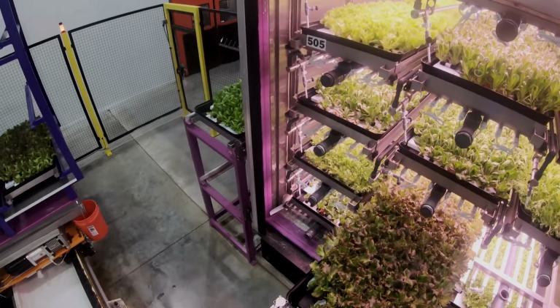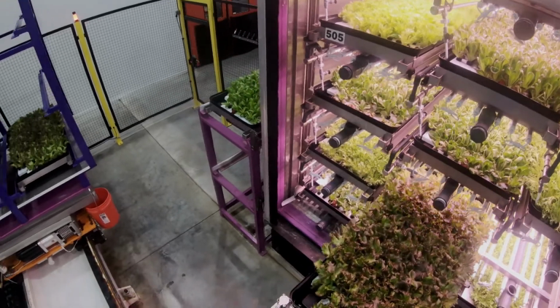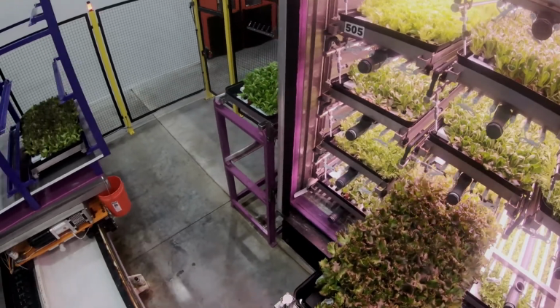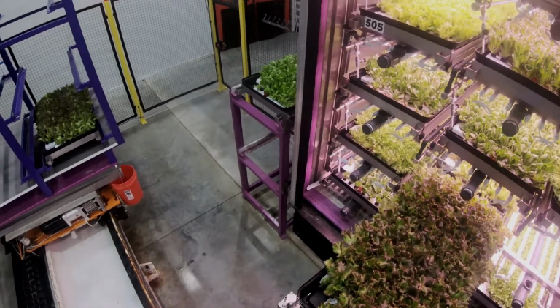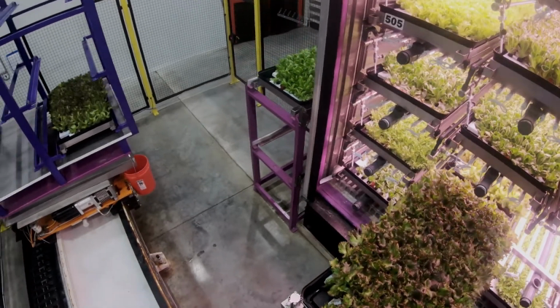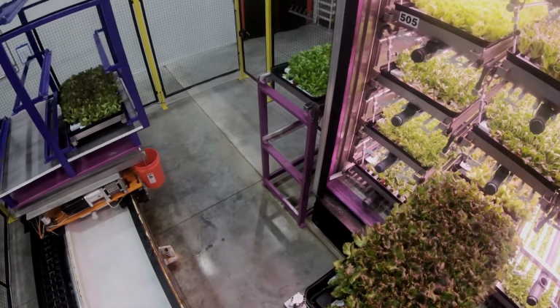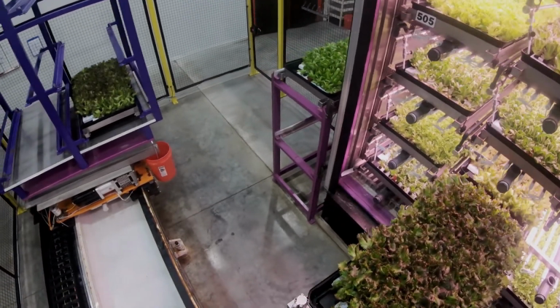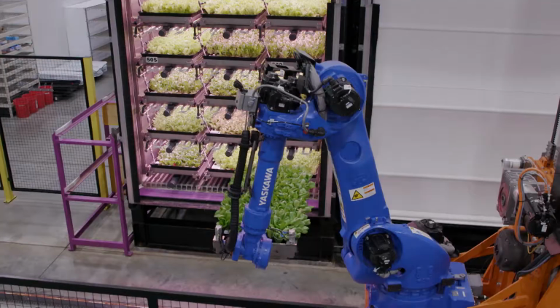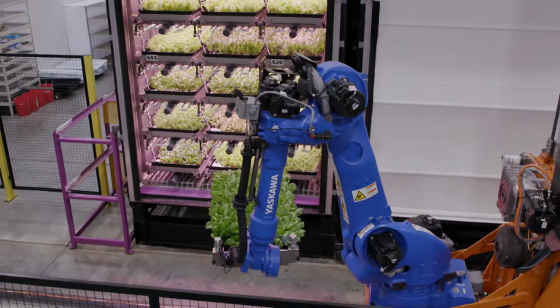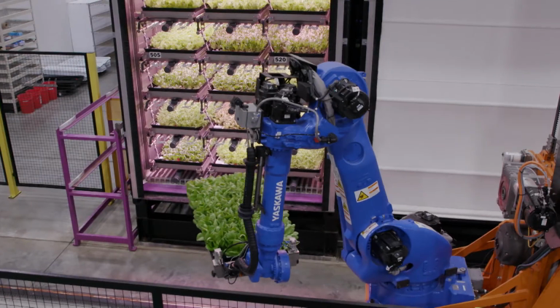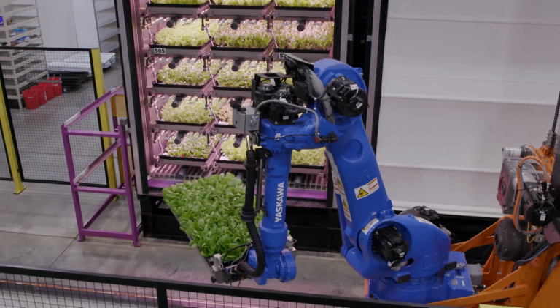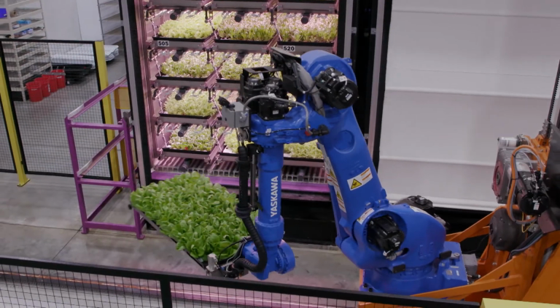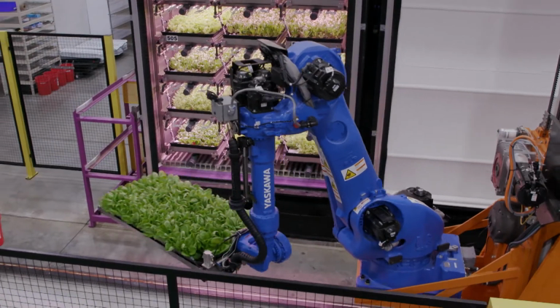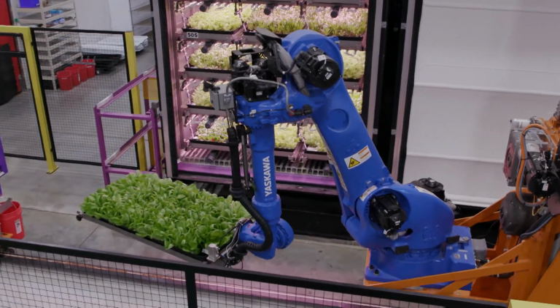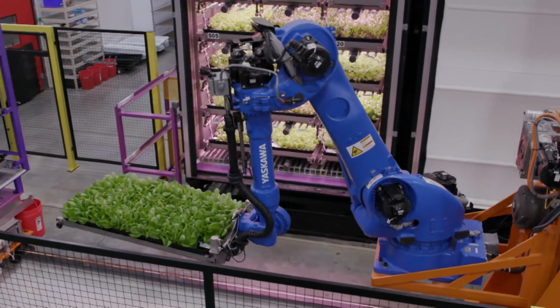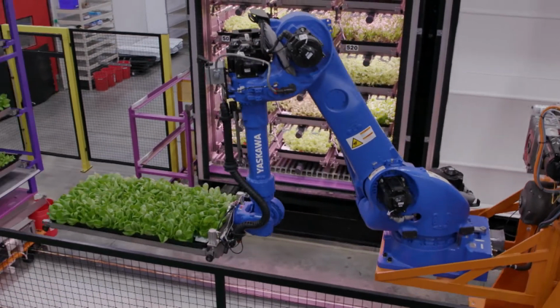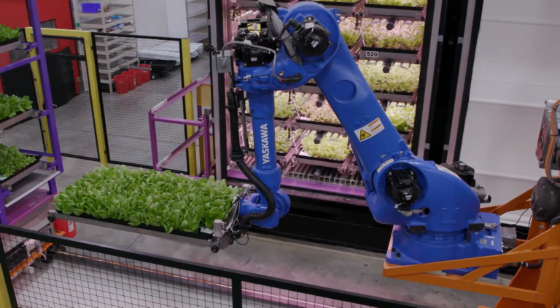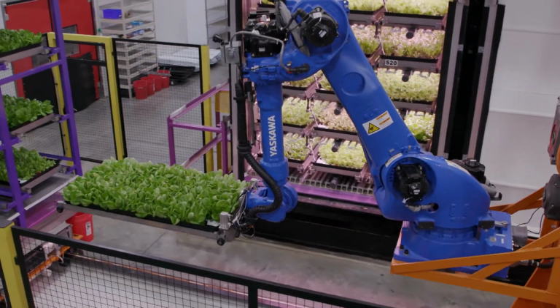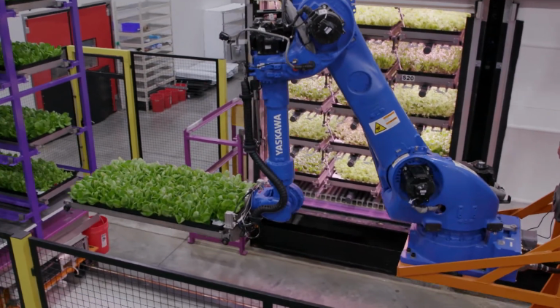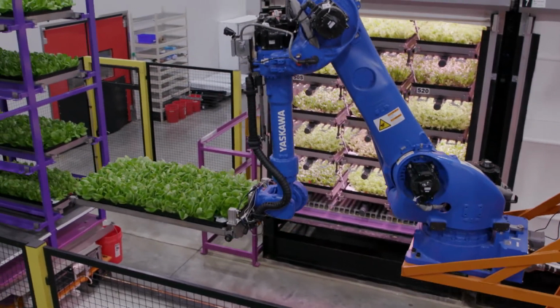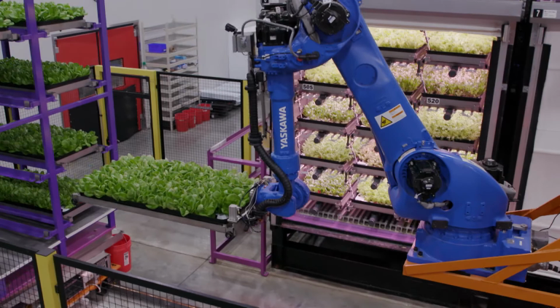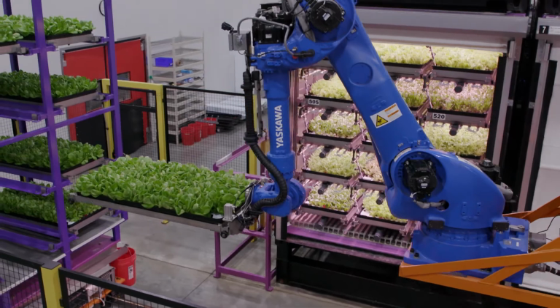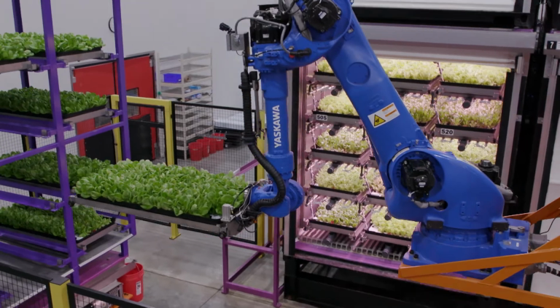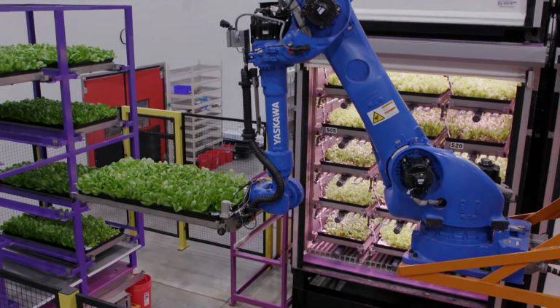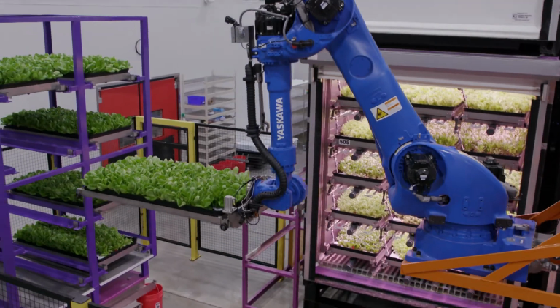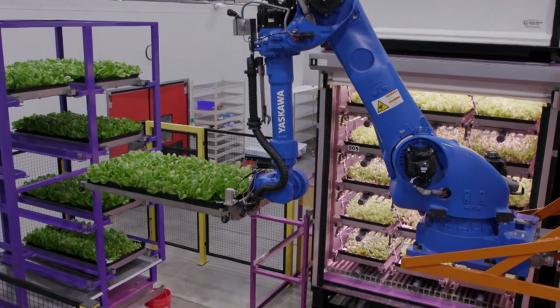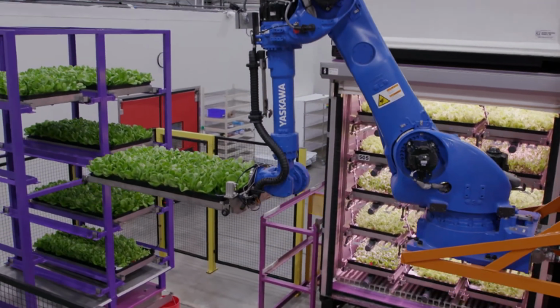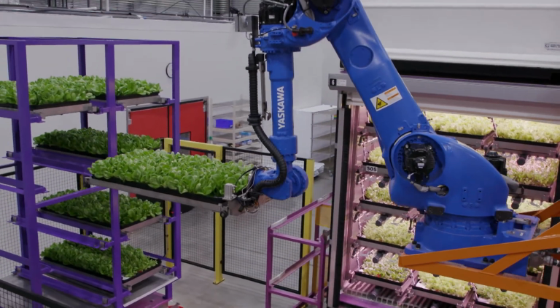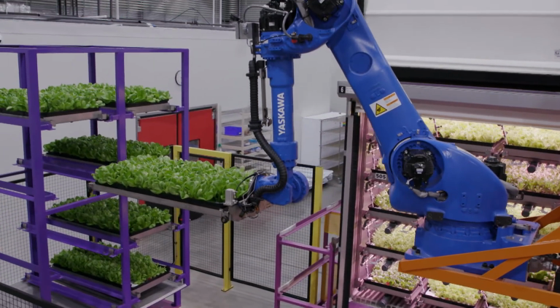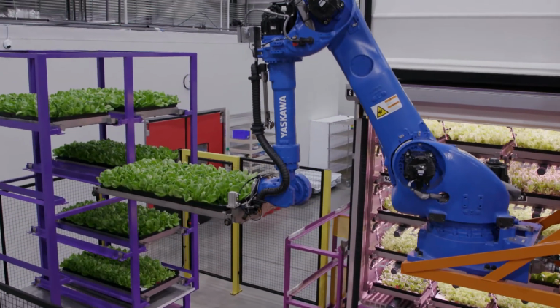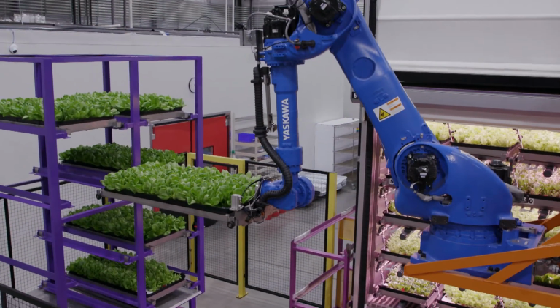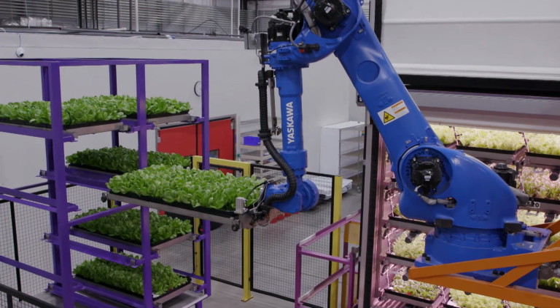Expected to be valued at over 12 billion U.S. dollars by 2026, the industry has come a long way in a short space of time.